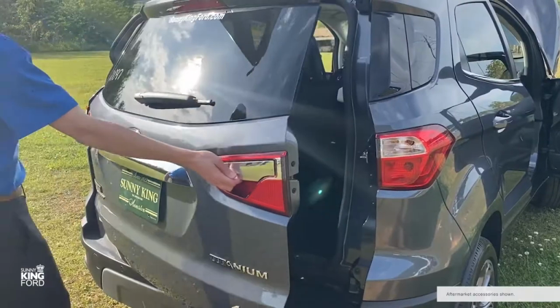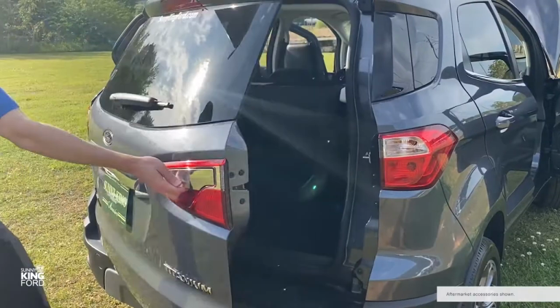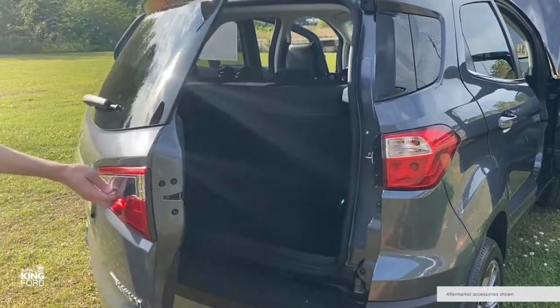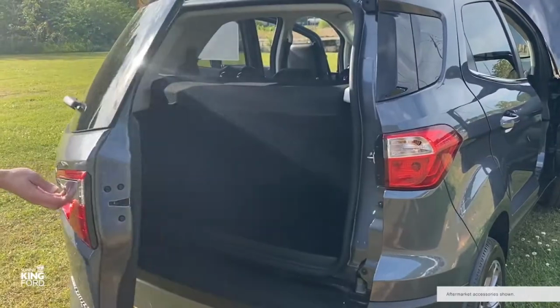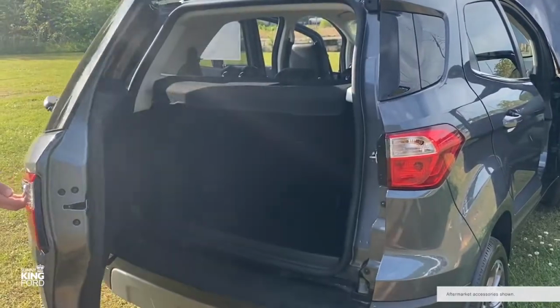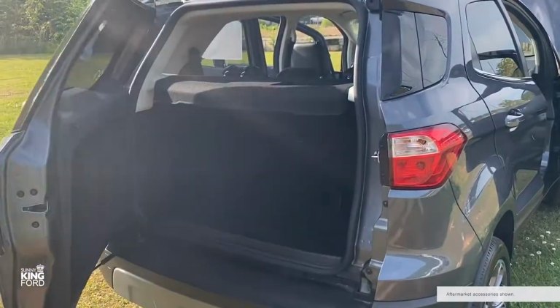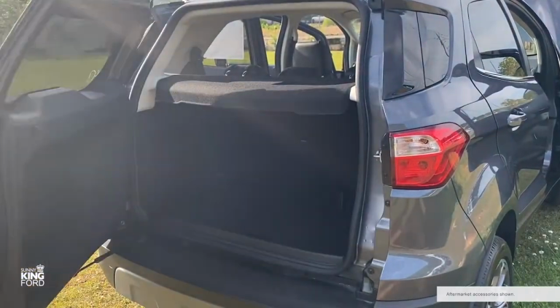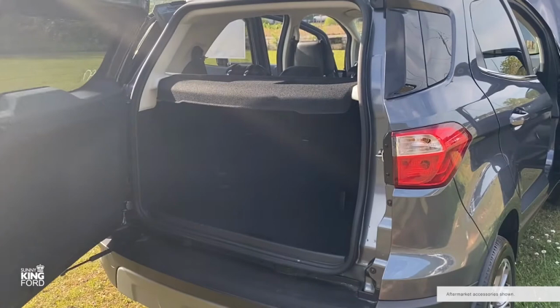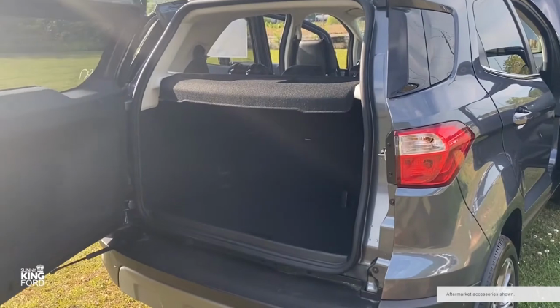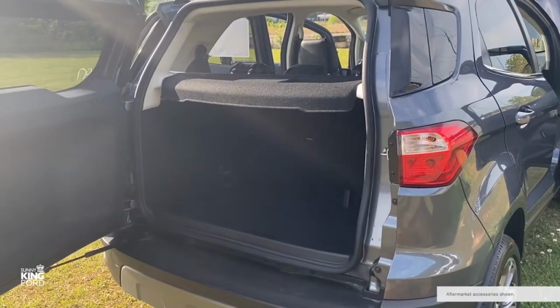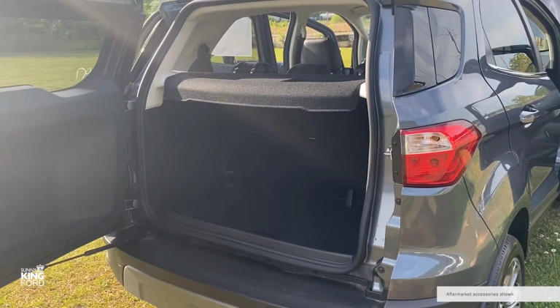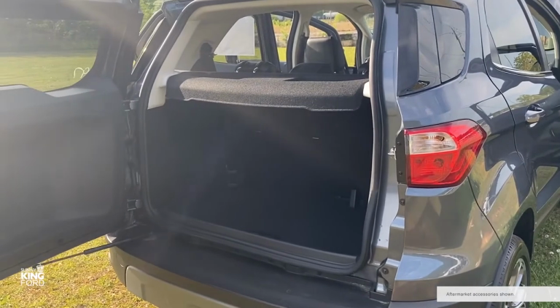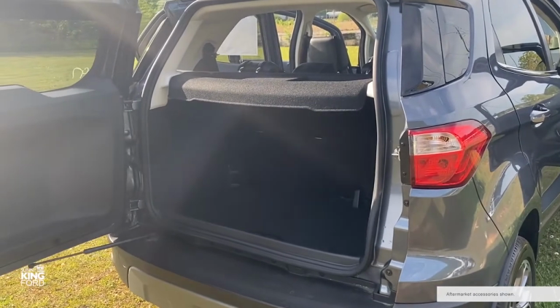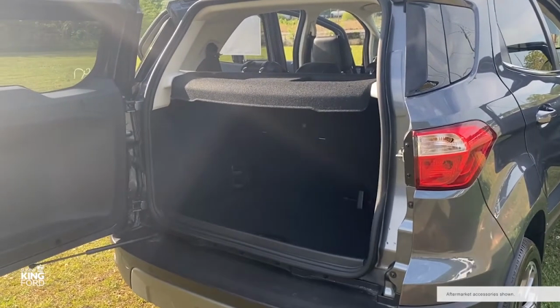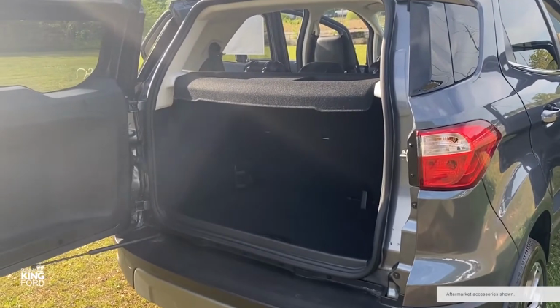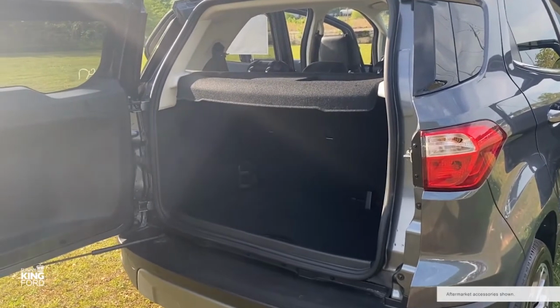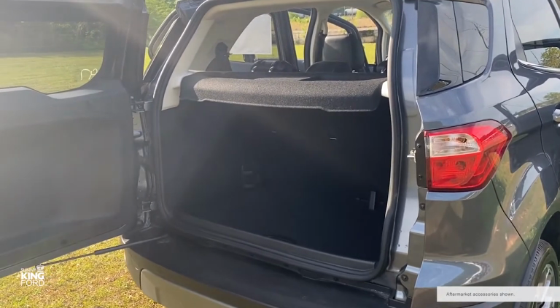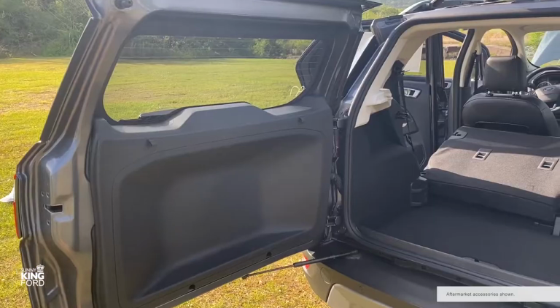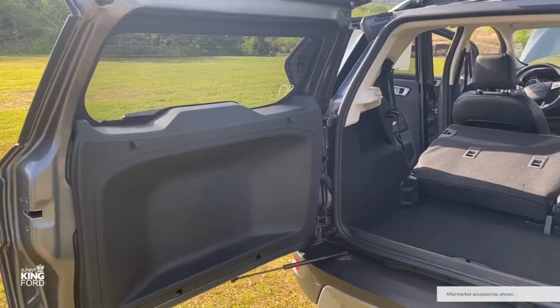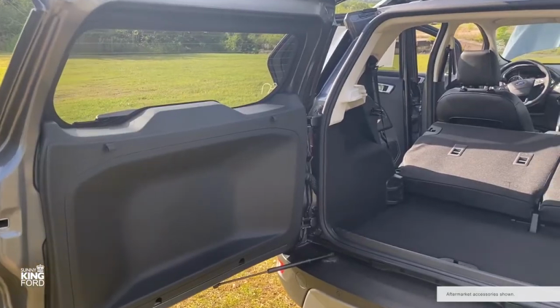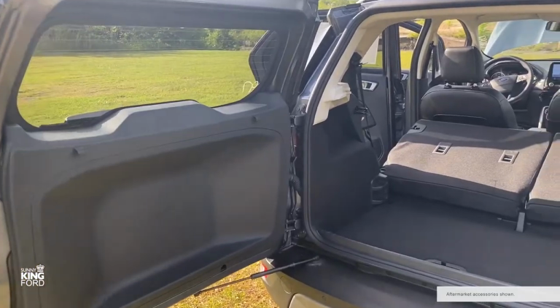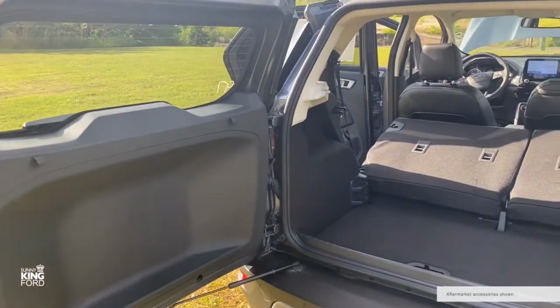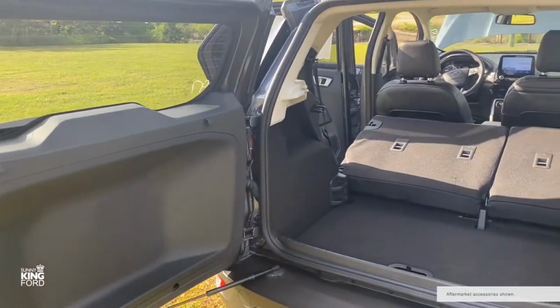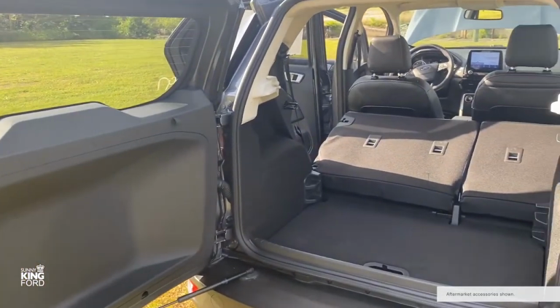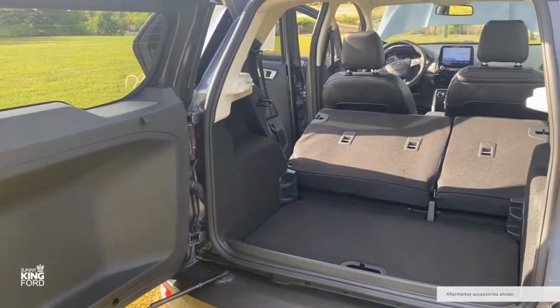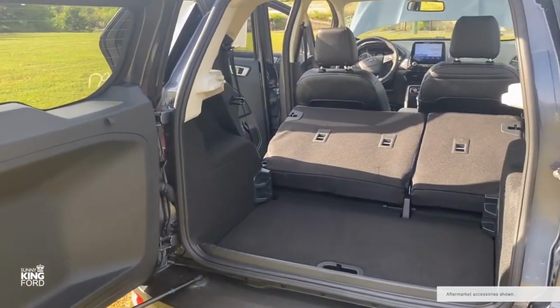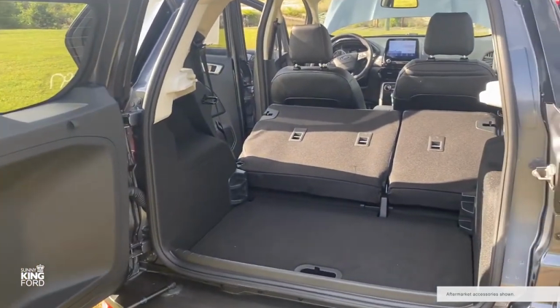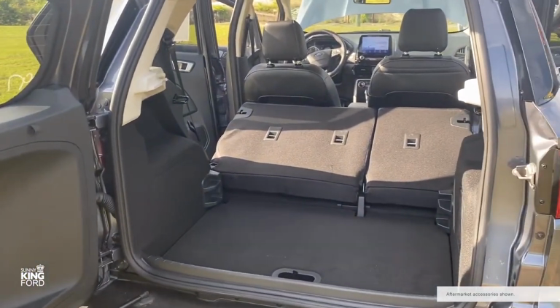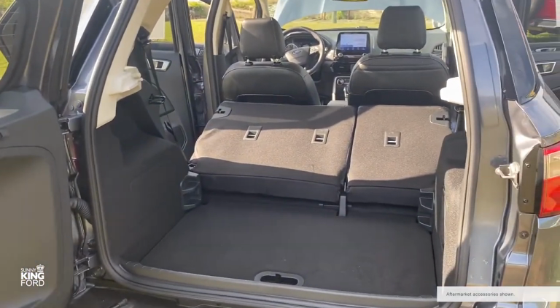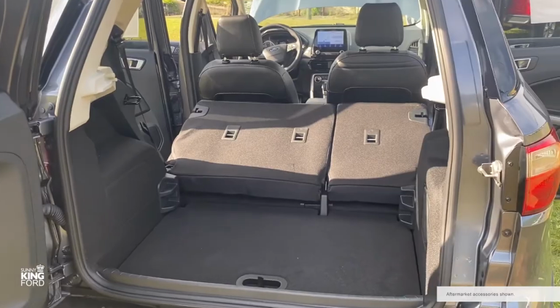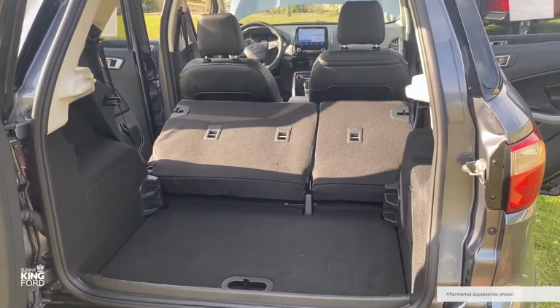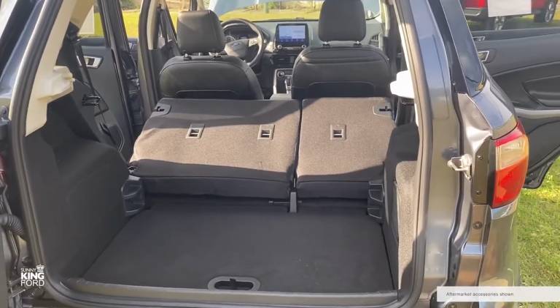There's room for your gear too, with features like the available cargo management system and the 60-40 flip up and split fold flat rear seats.